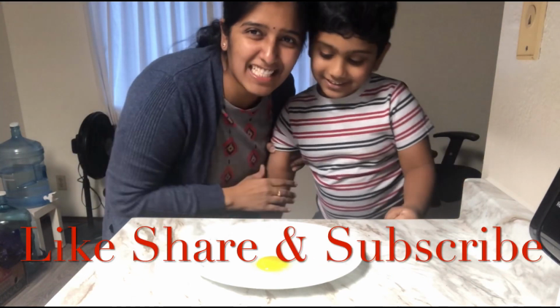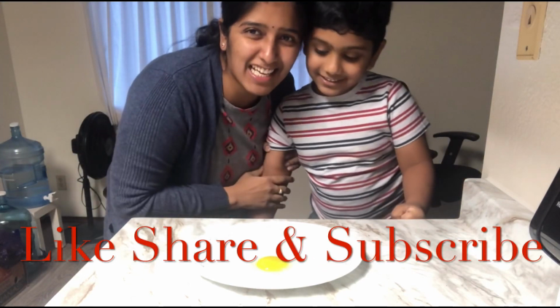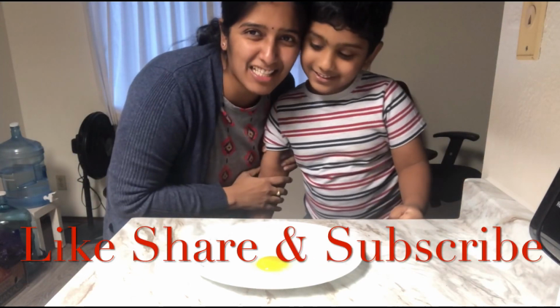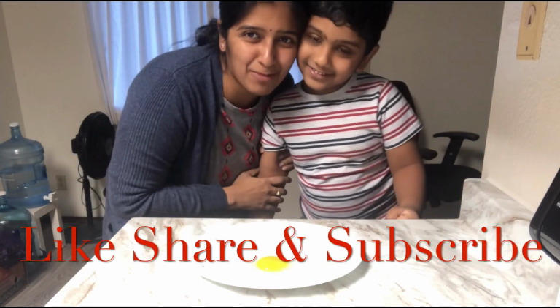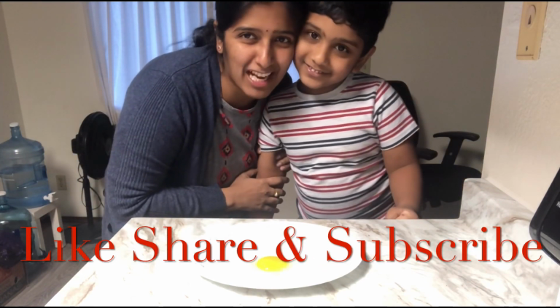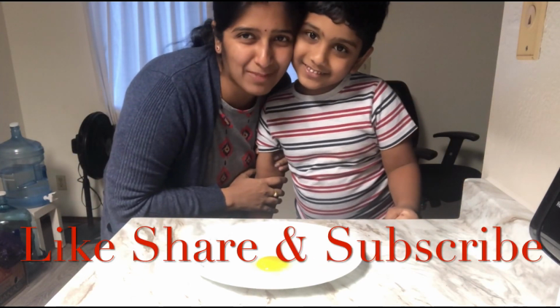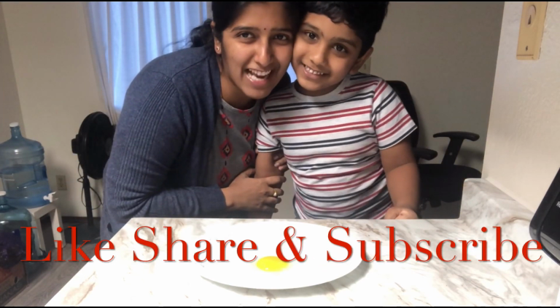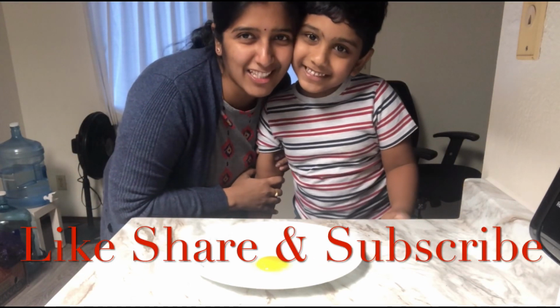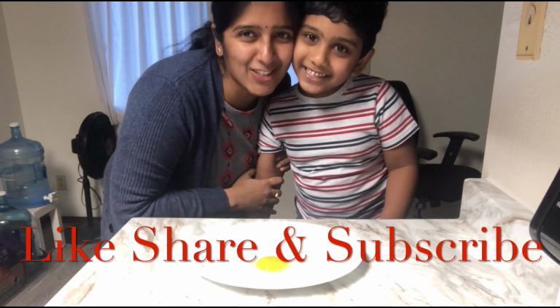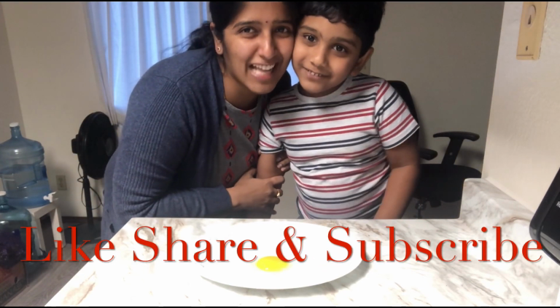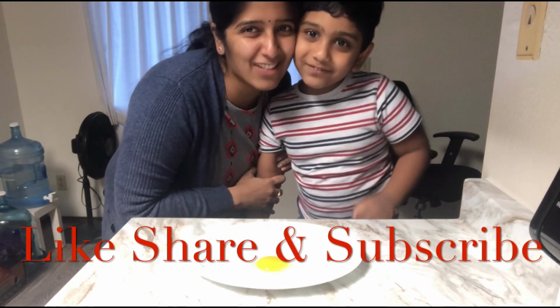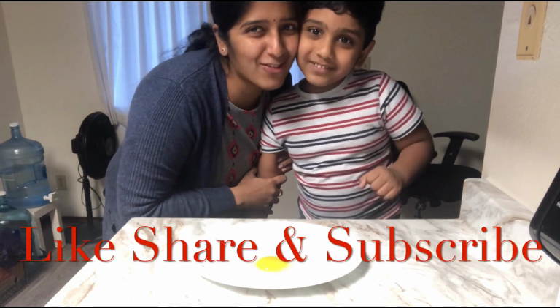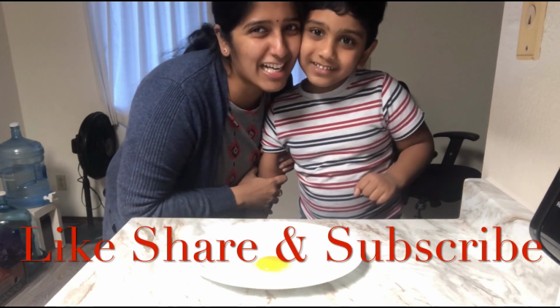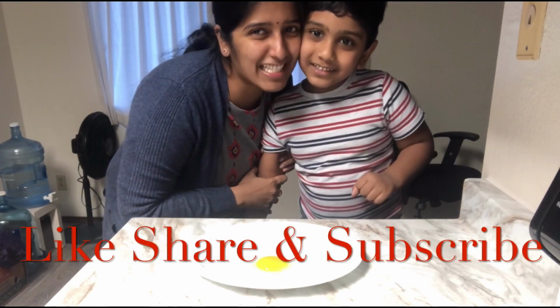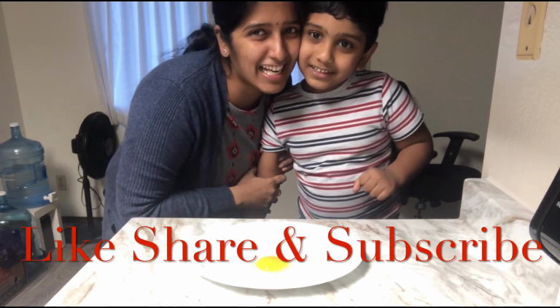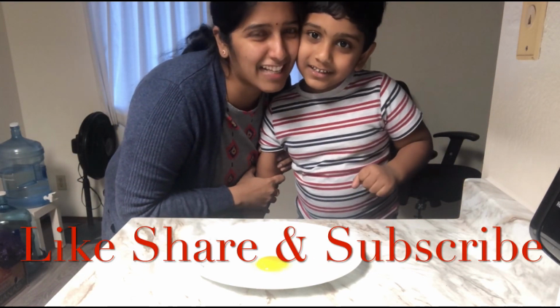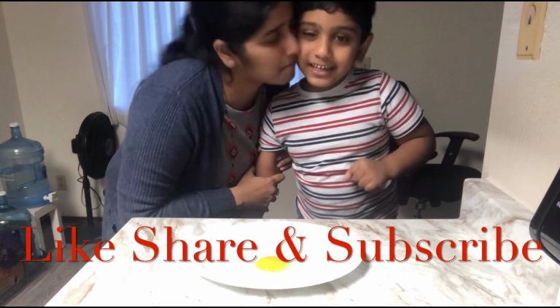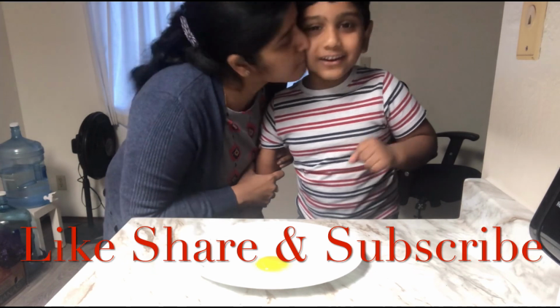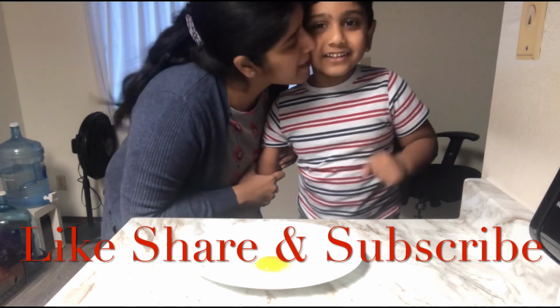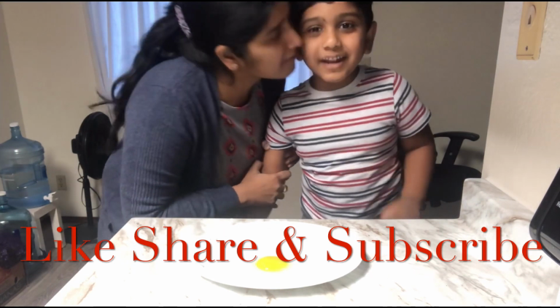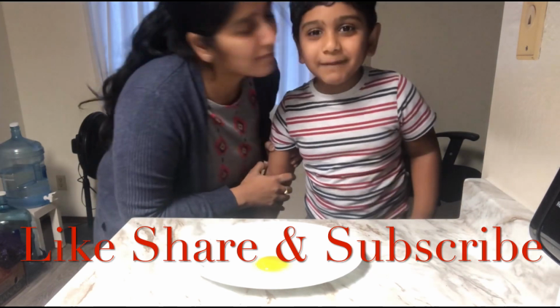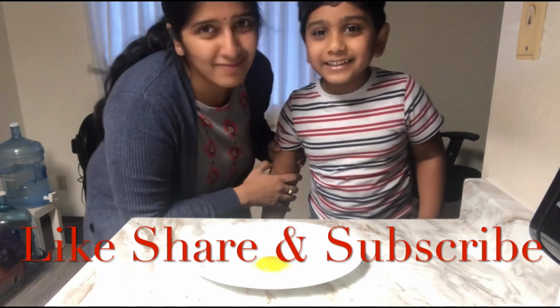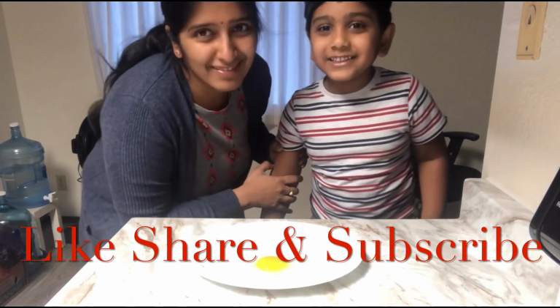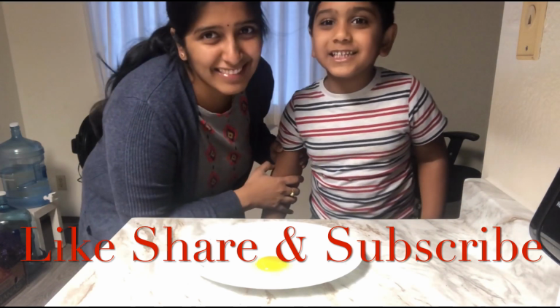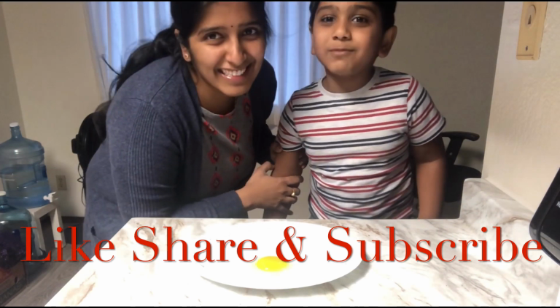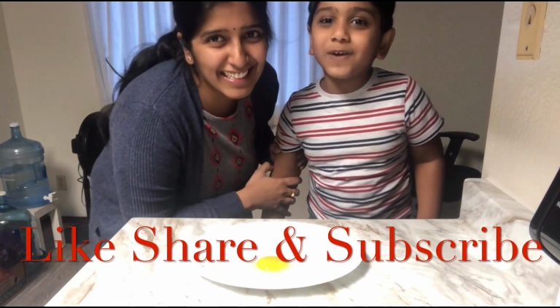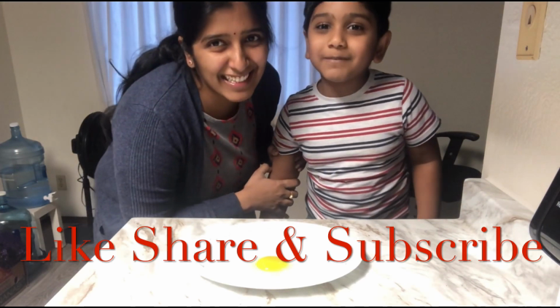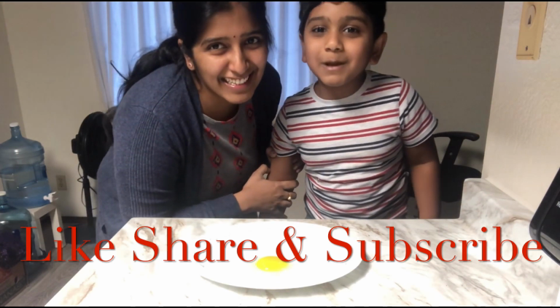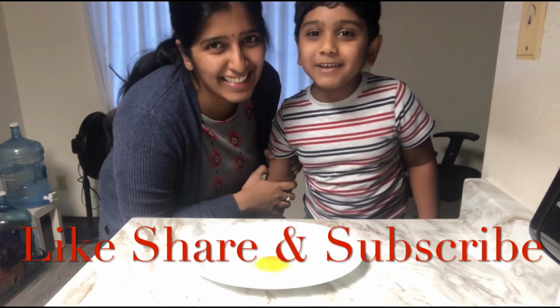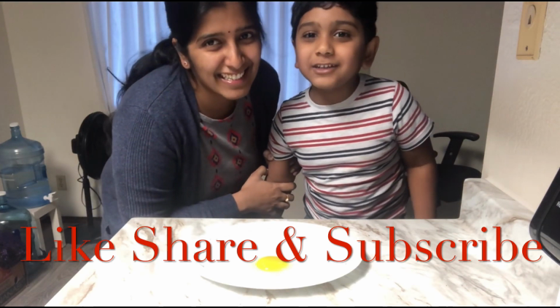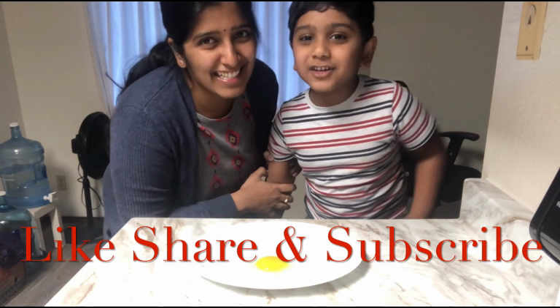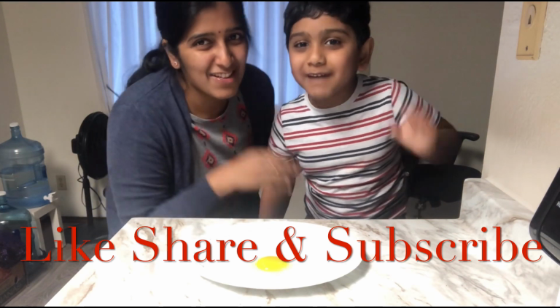Hope you liked the video! Please like, share, and subscribe. Thanks for watching — click on the red button to see more of my videos. Bye!